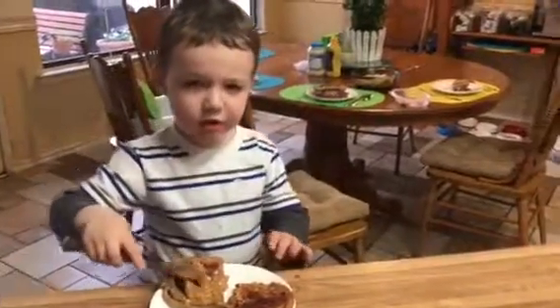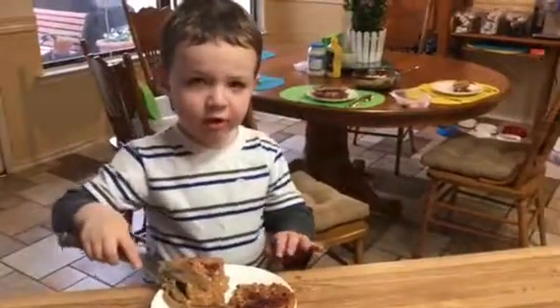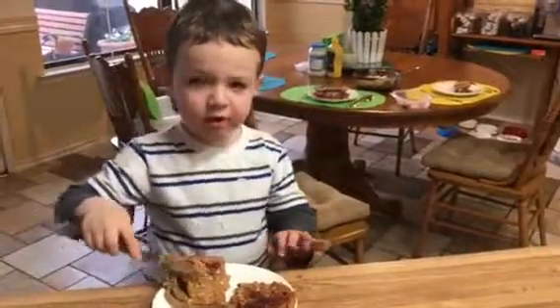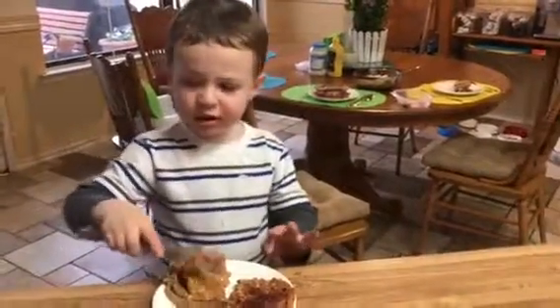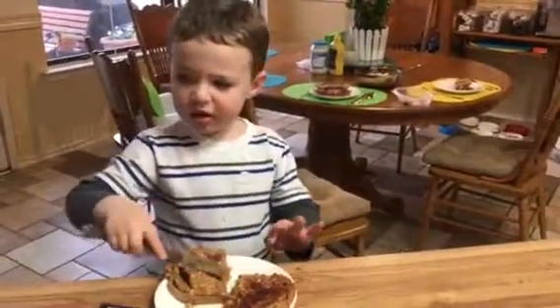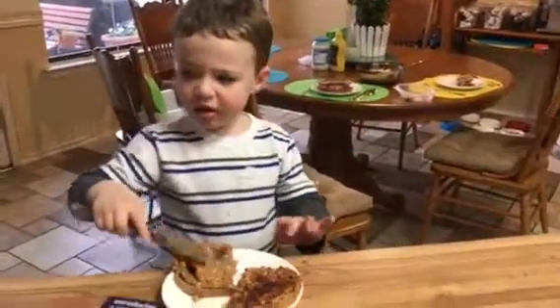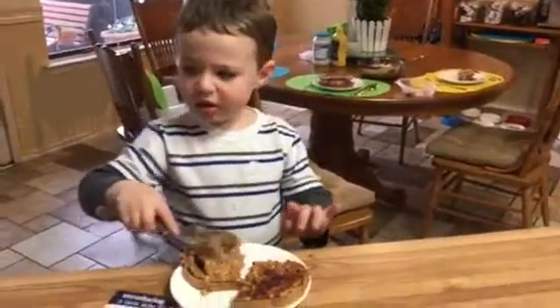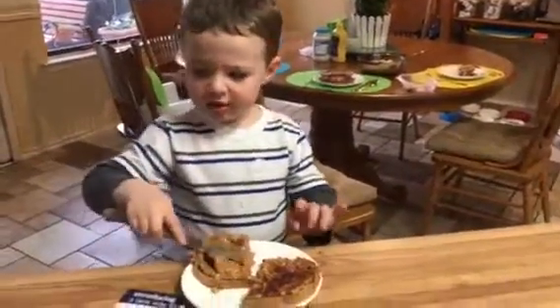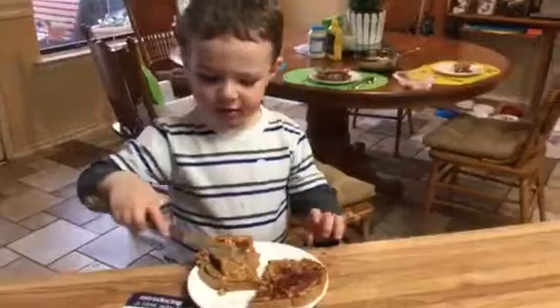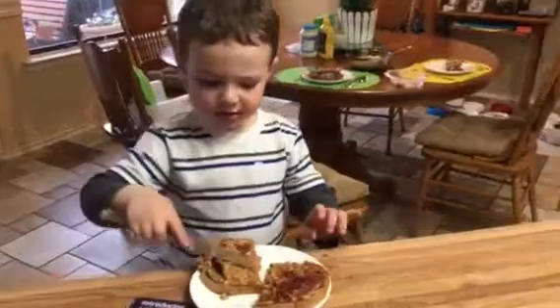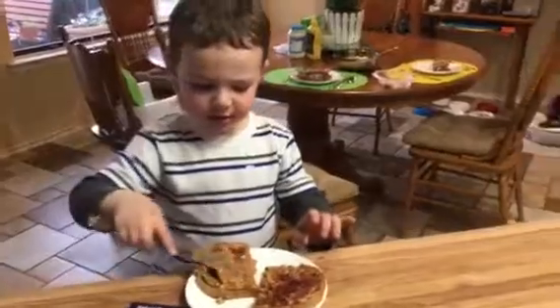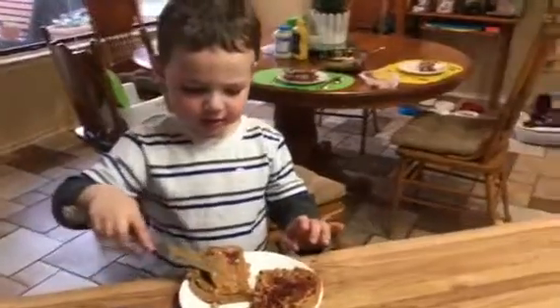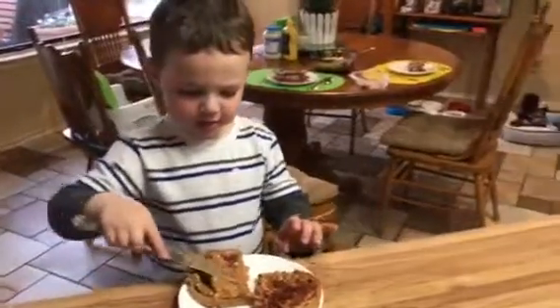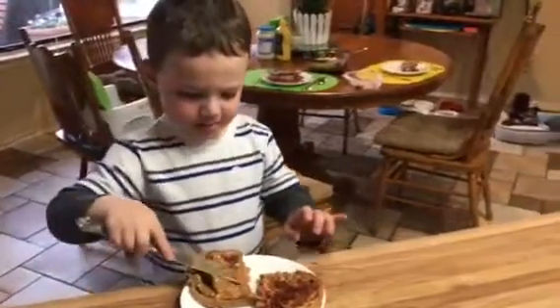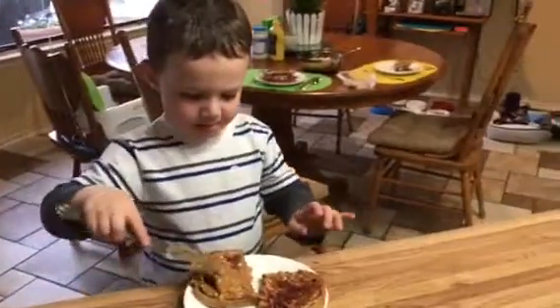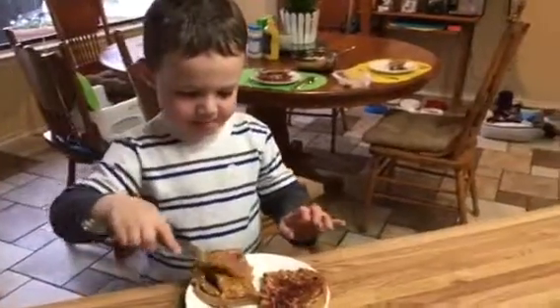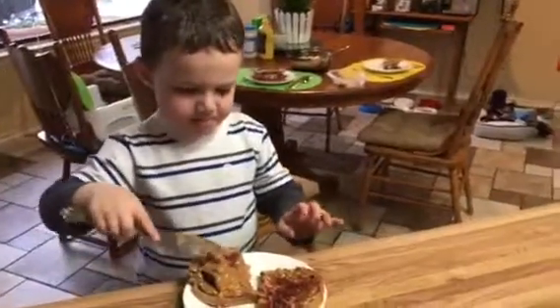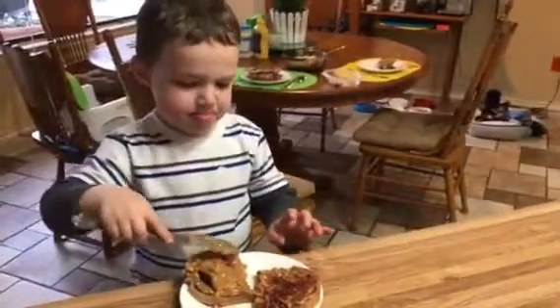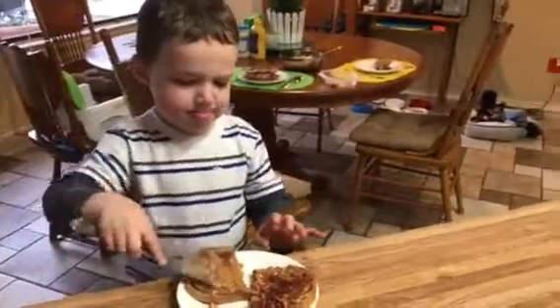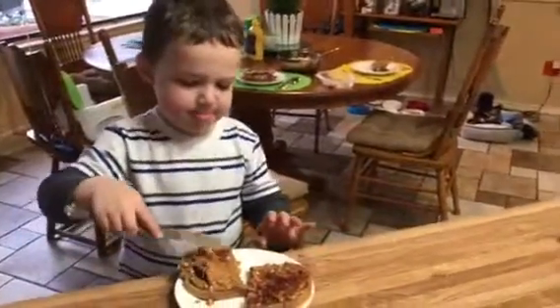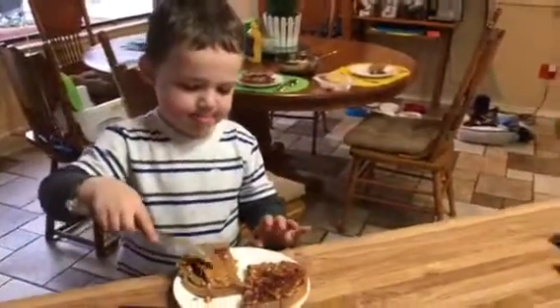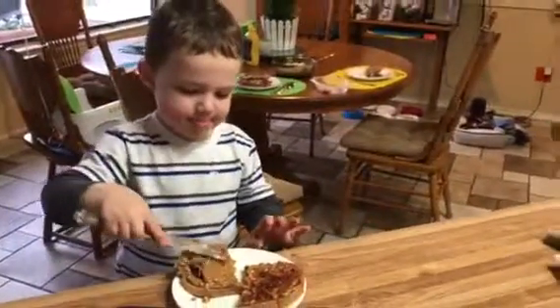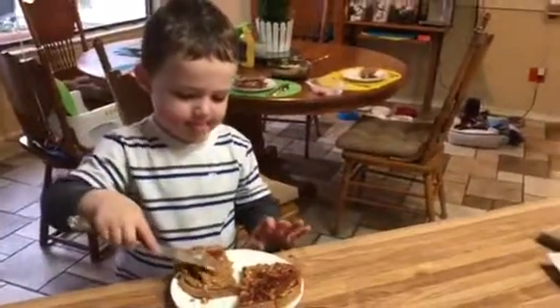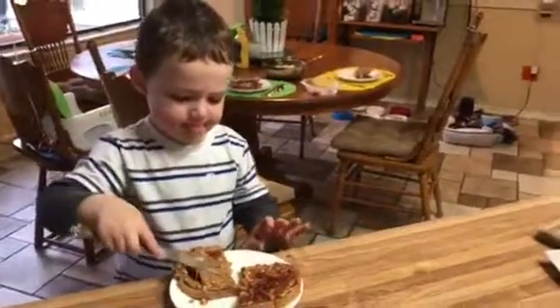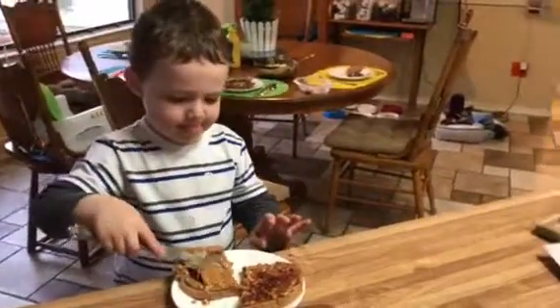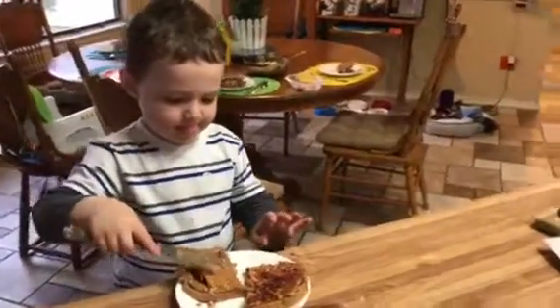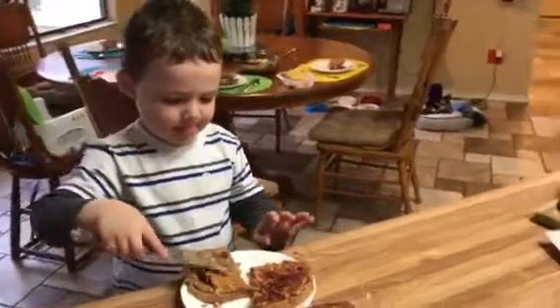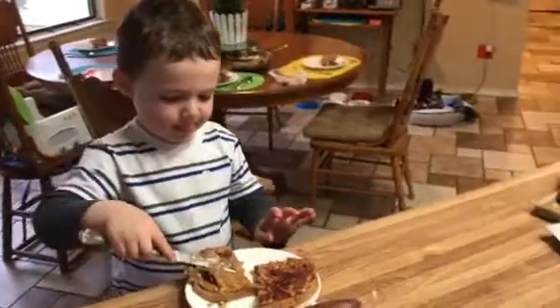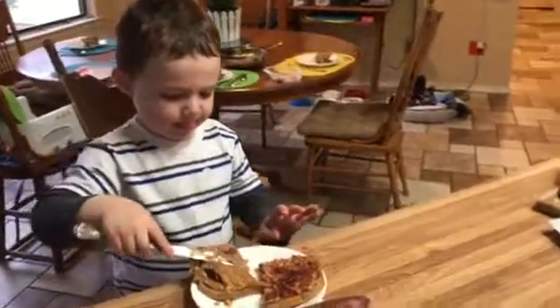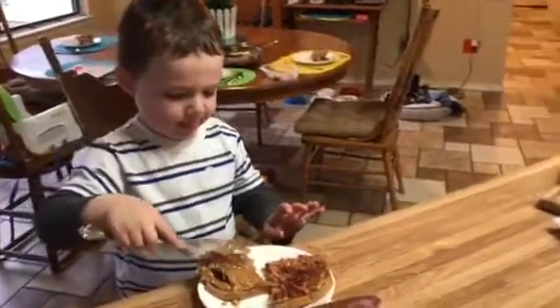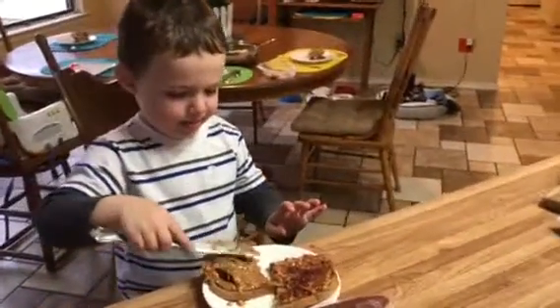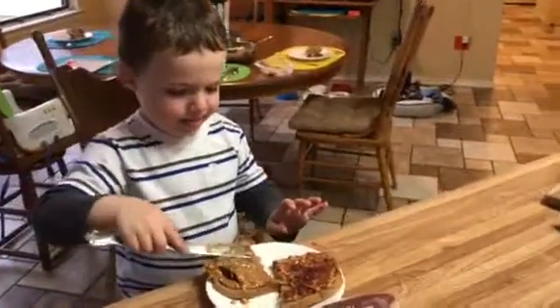You sure get your picture taken a lot, I tell ya. What a star!